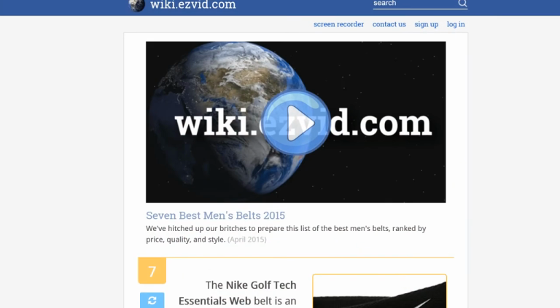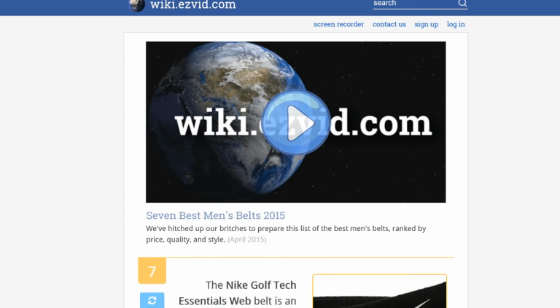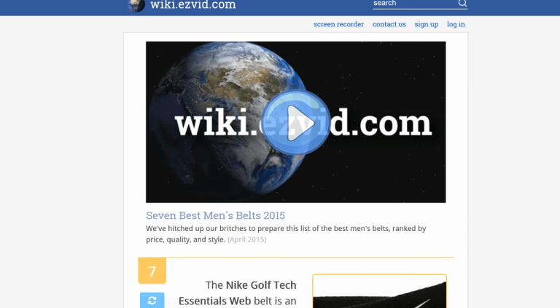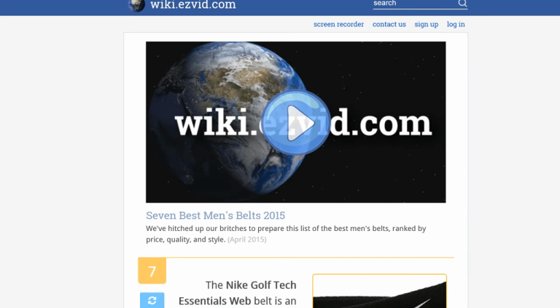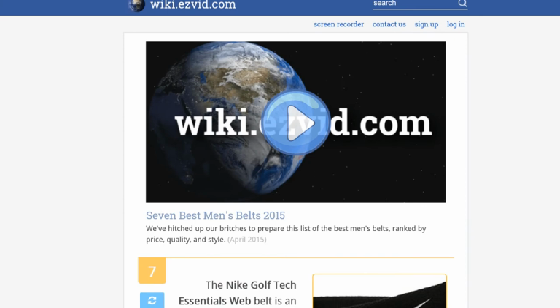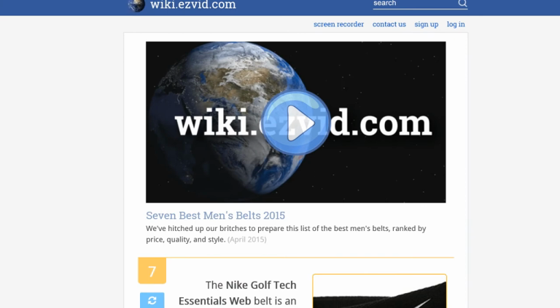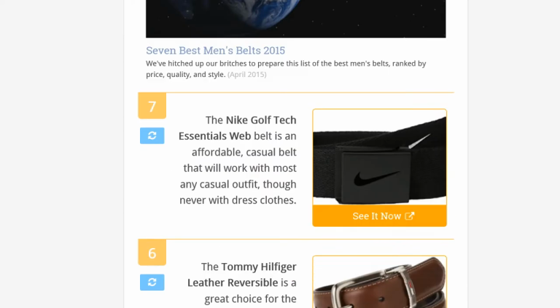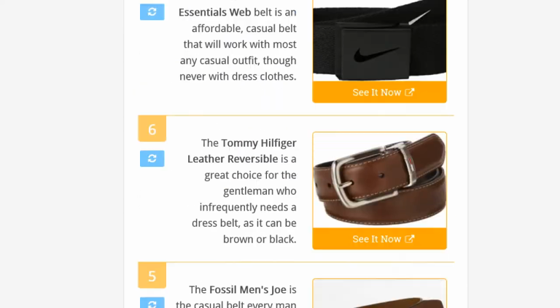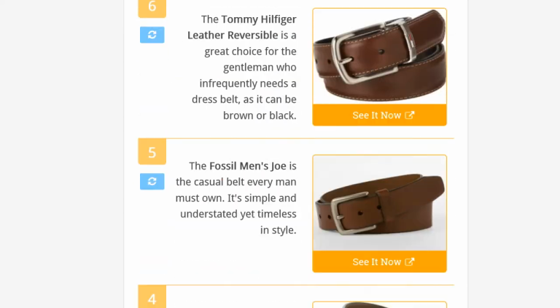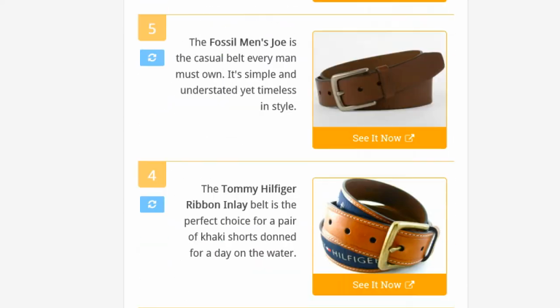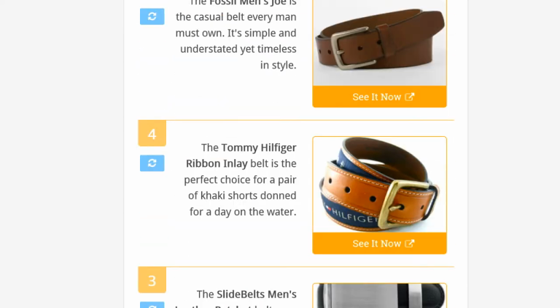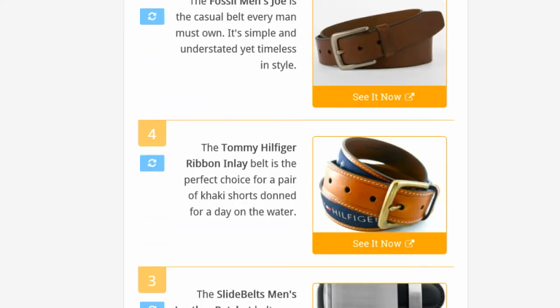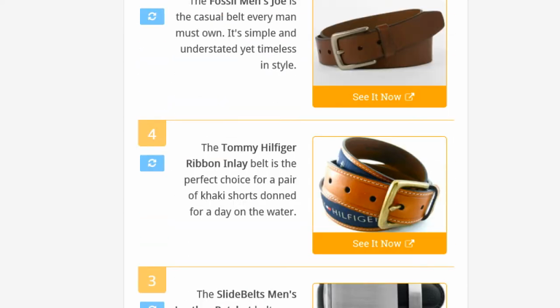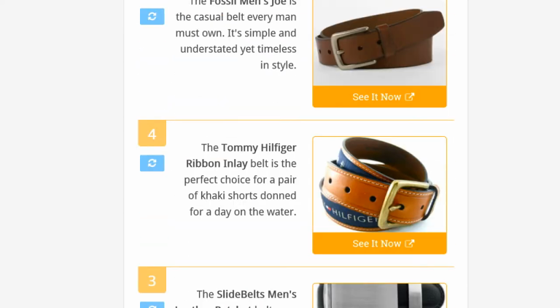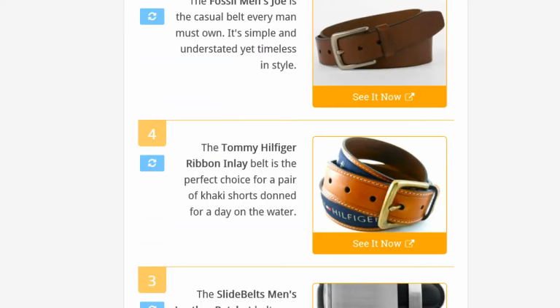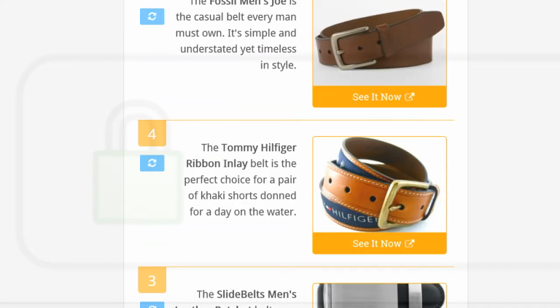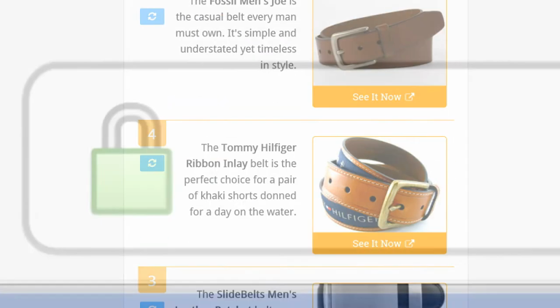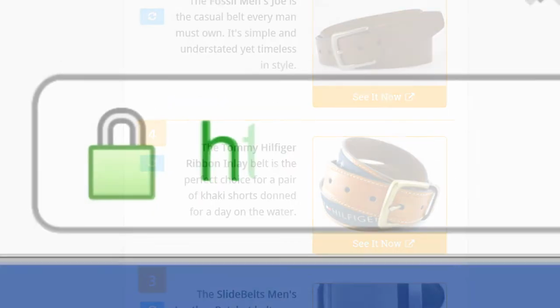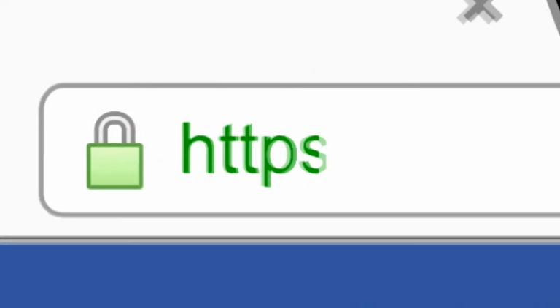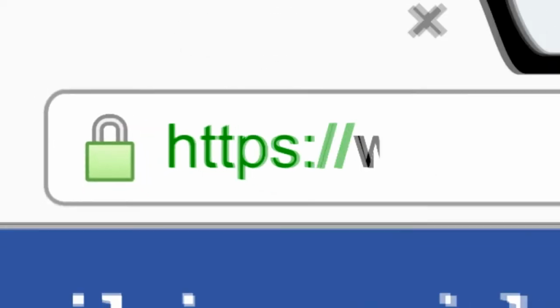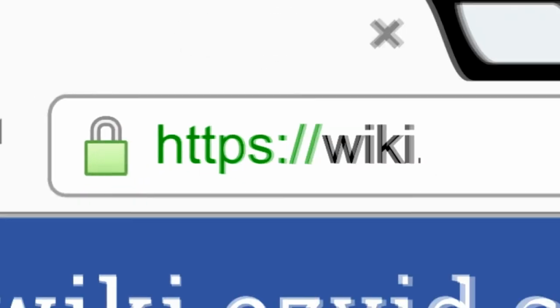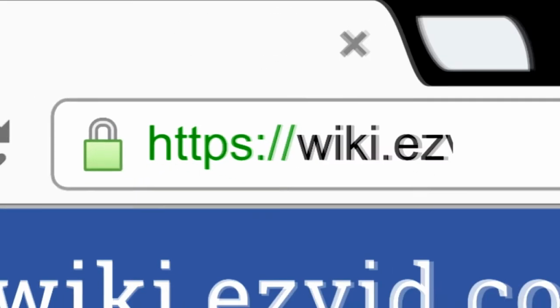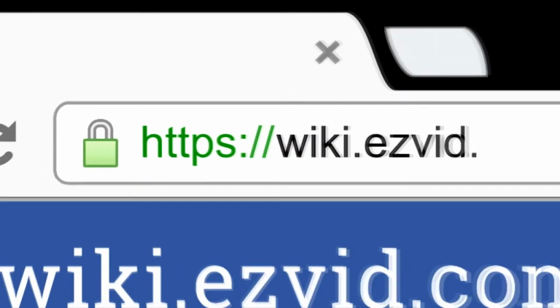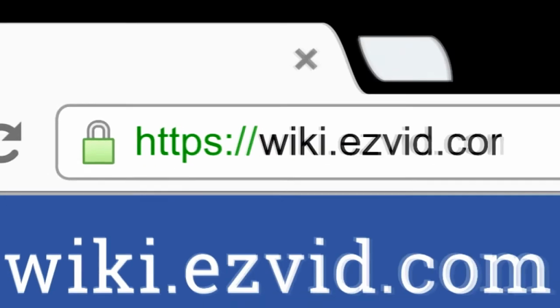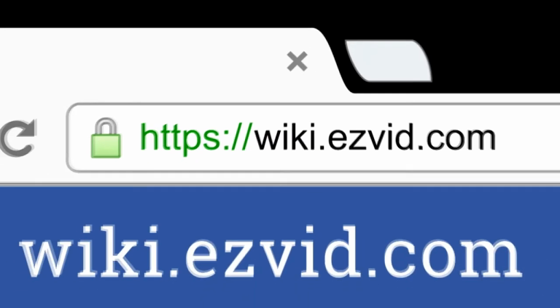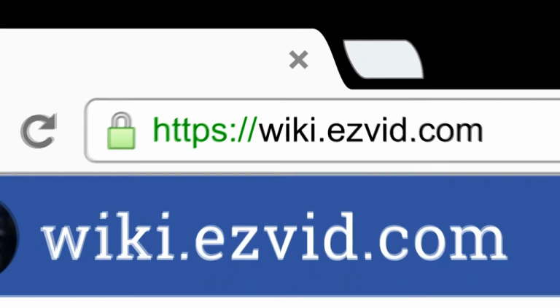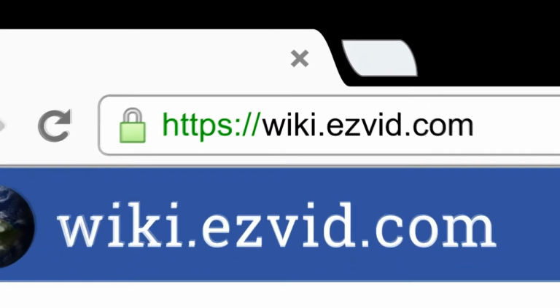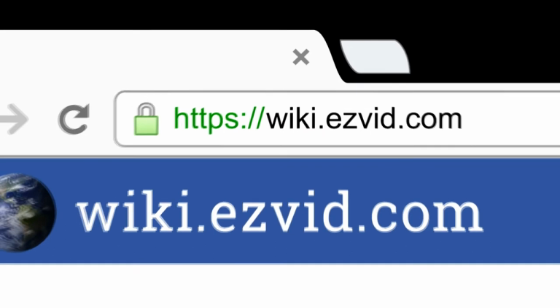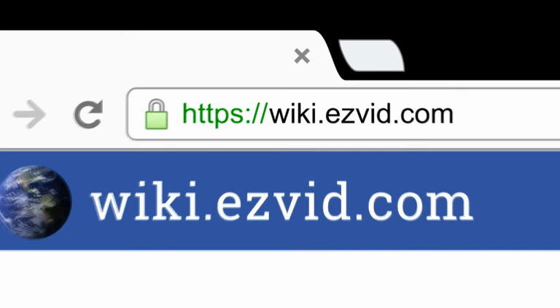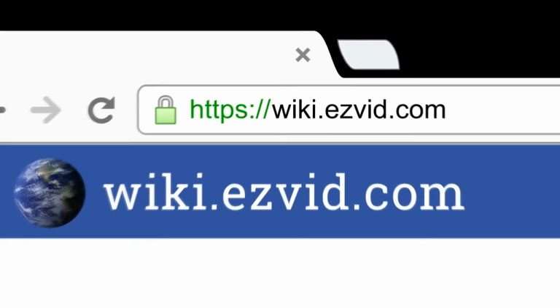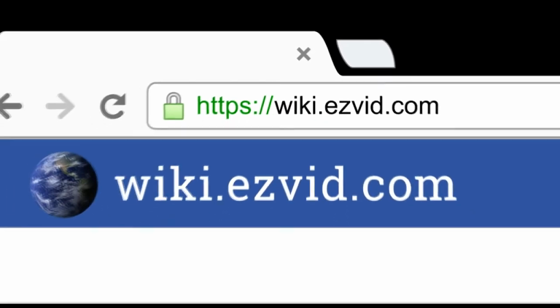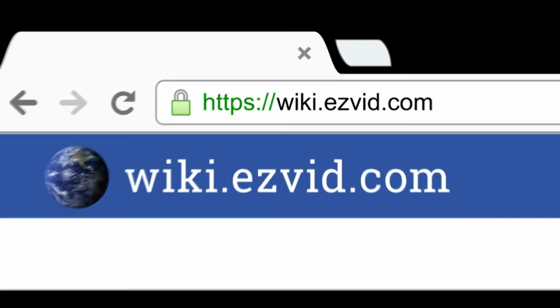To see all this stuff, go to wiki.easyvid.com and search for men's belts, or click beneath this video.